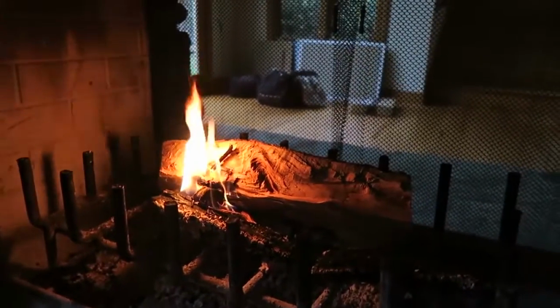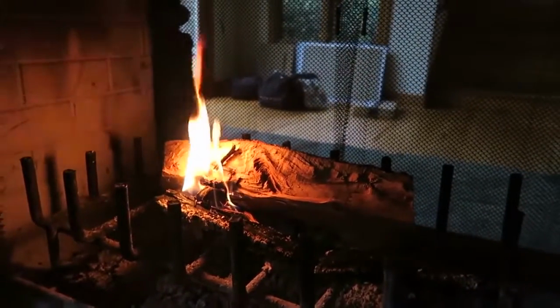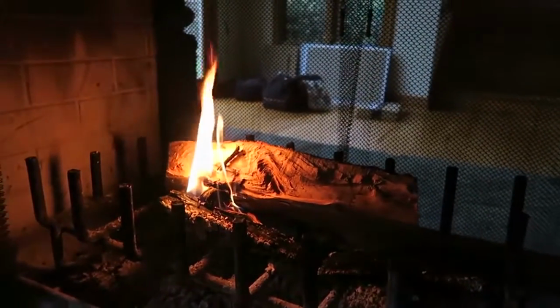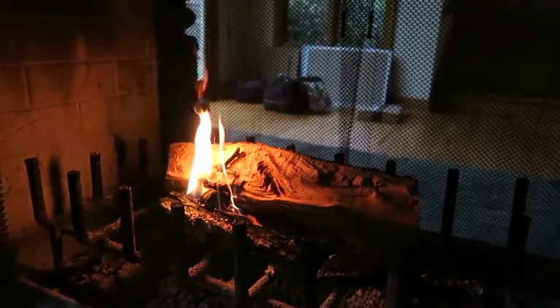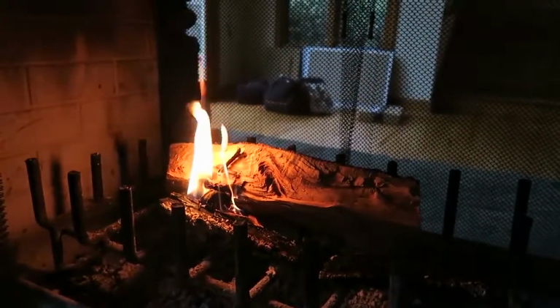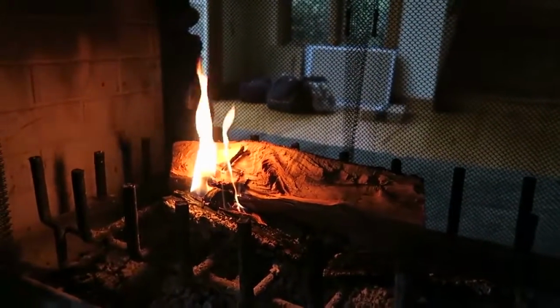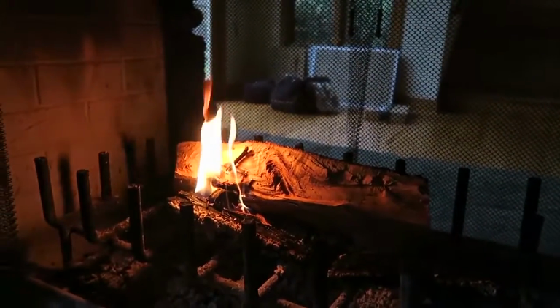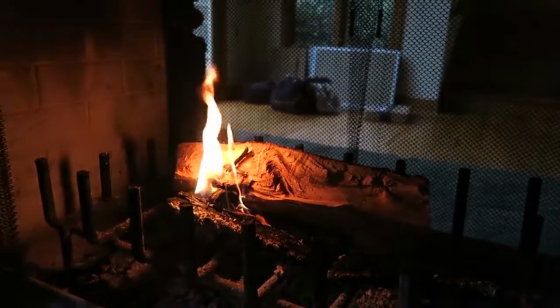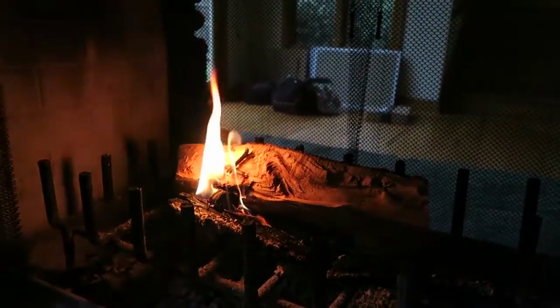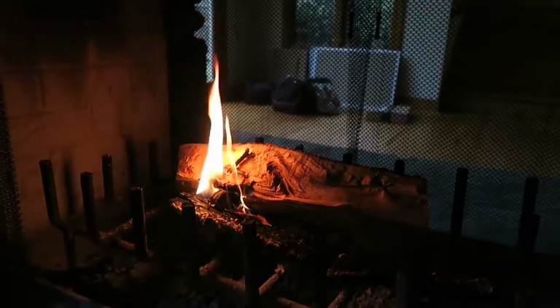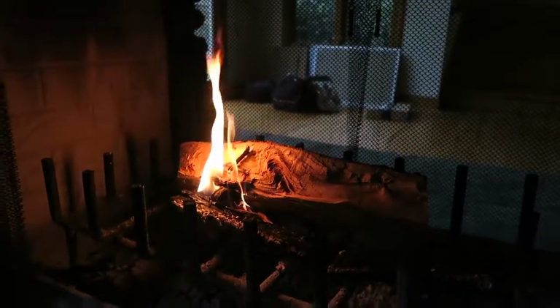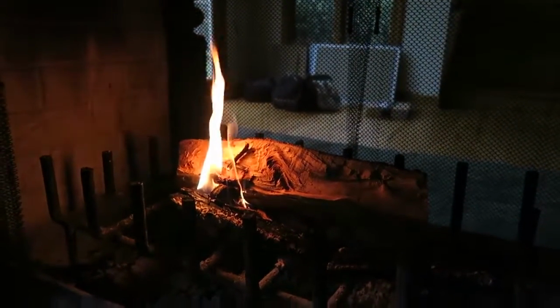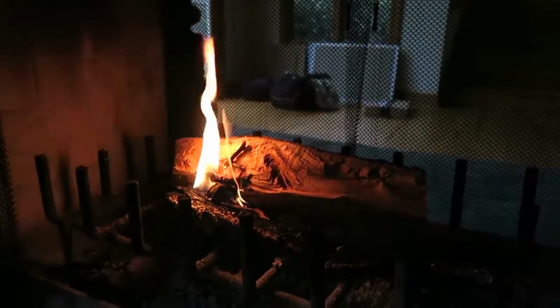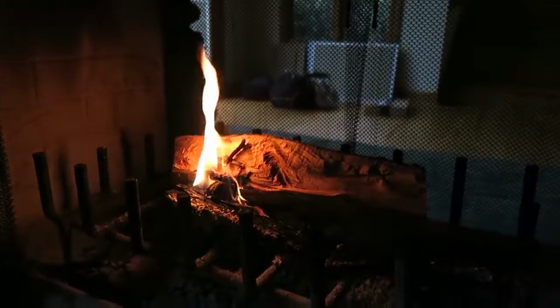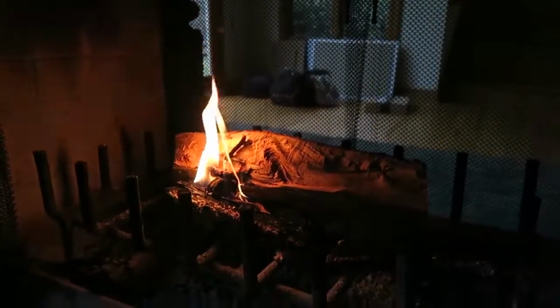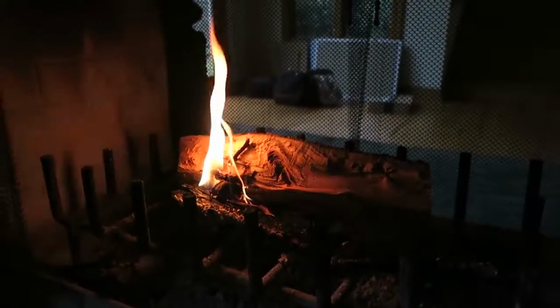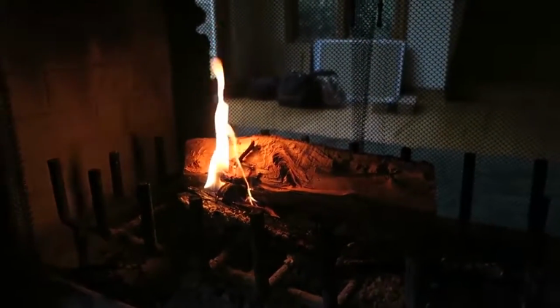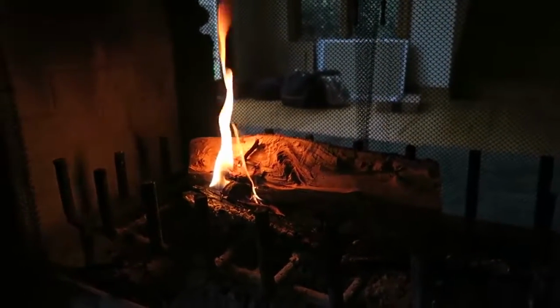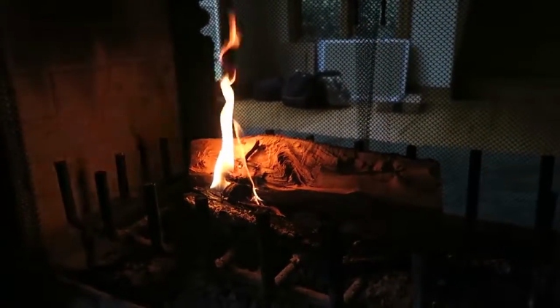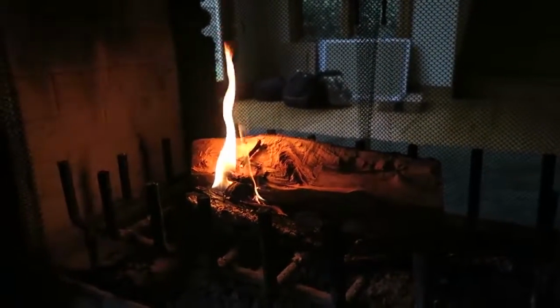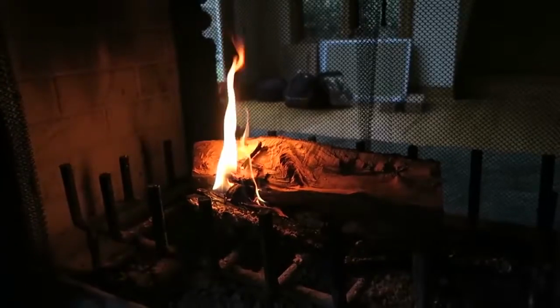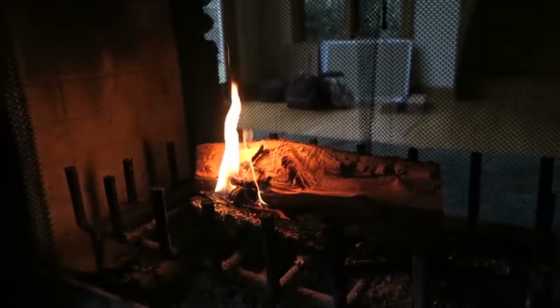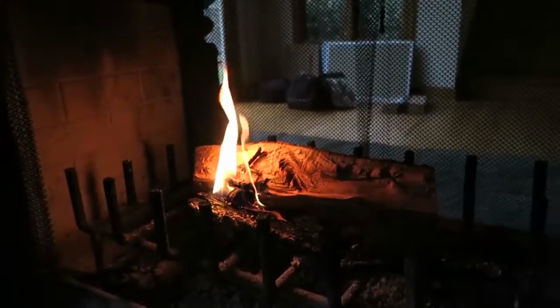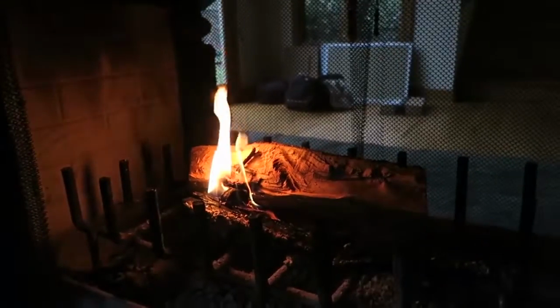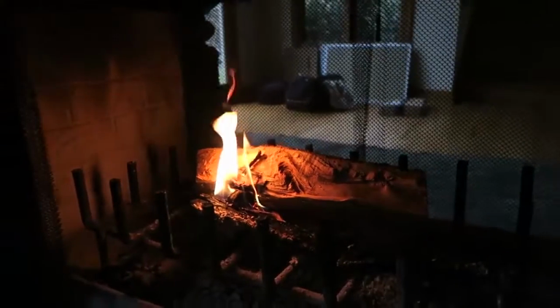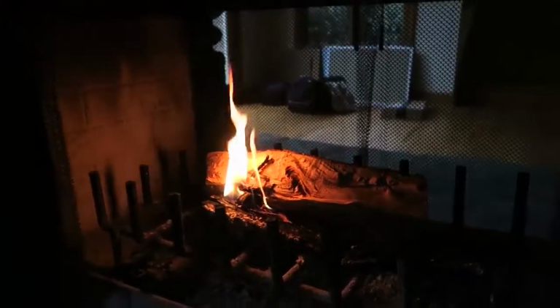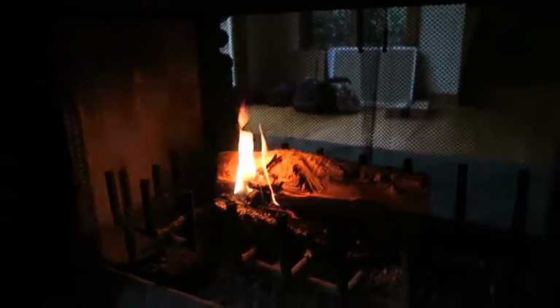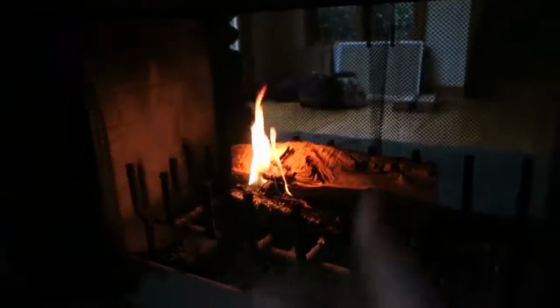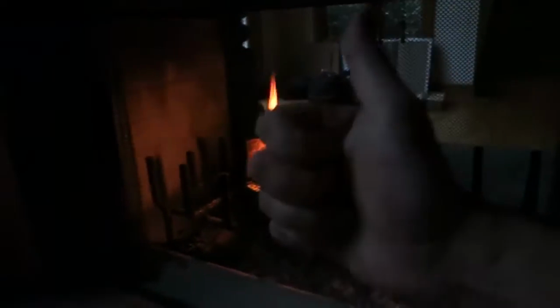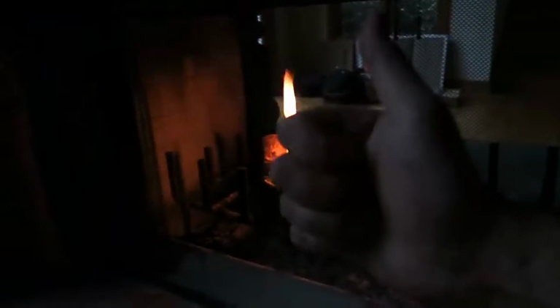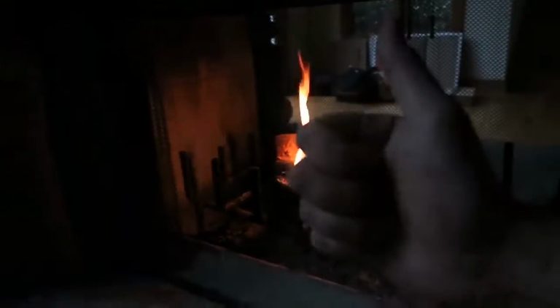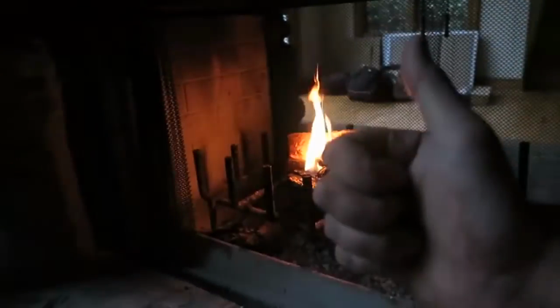Fireplace starts going super easy and super cheap. If you like that, thumbs up for this life hack.